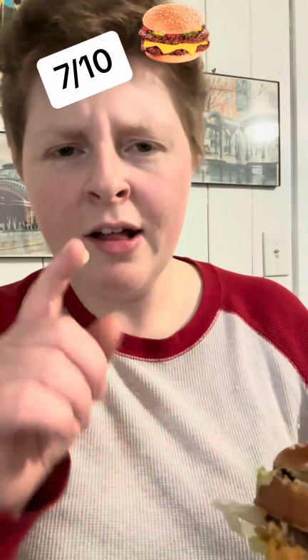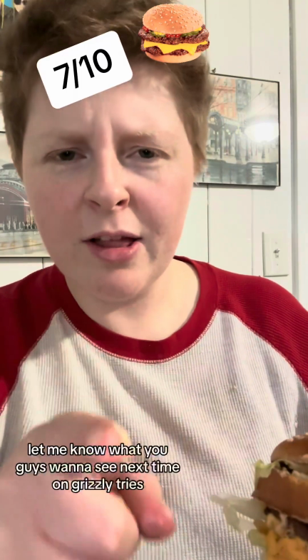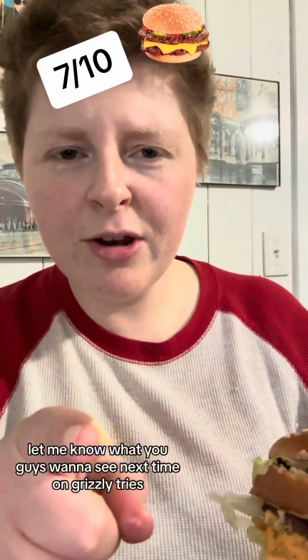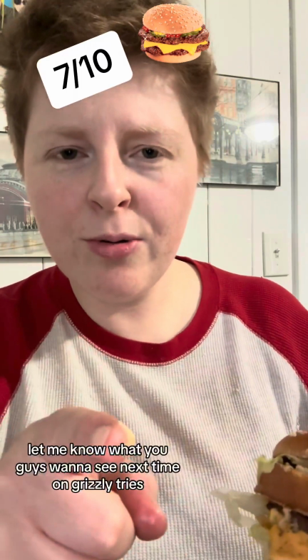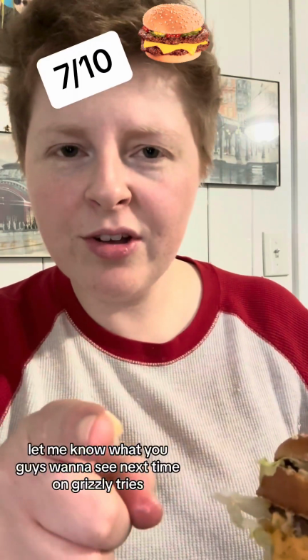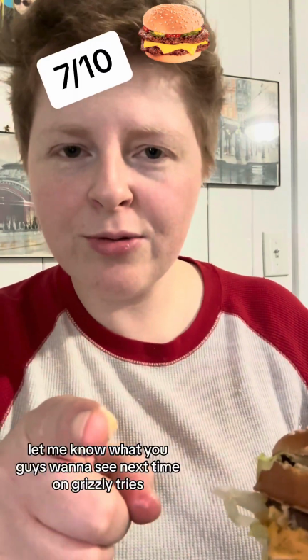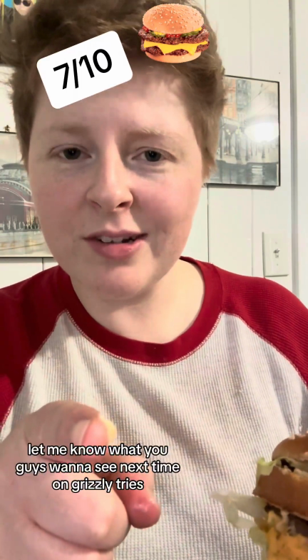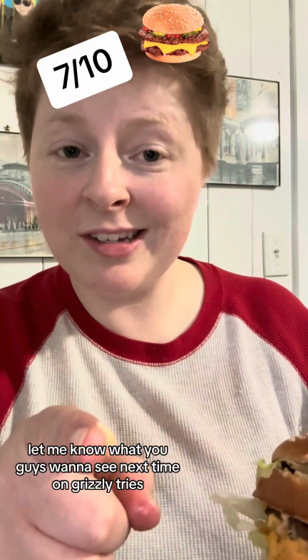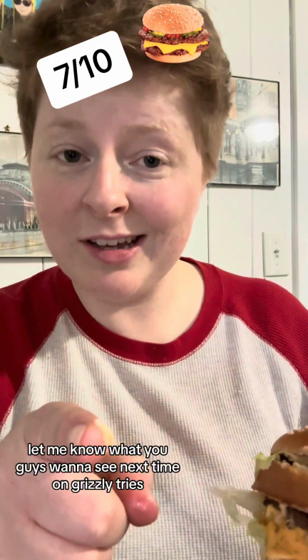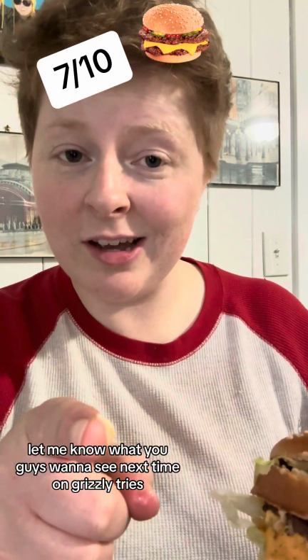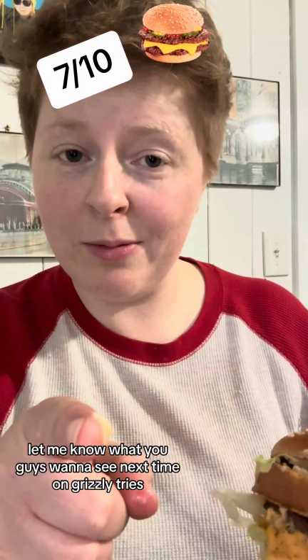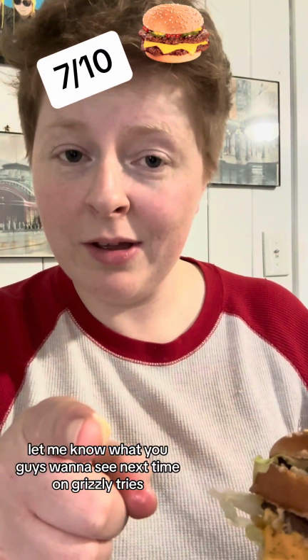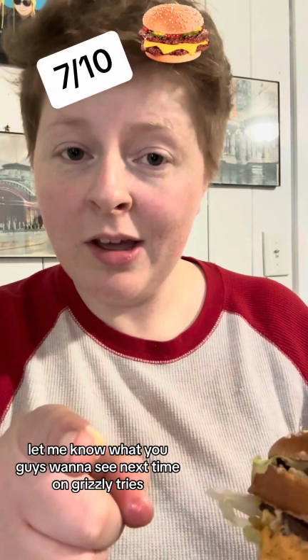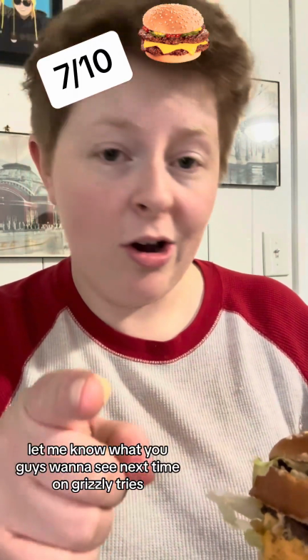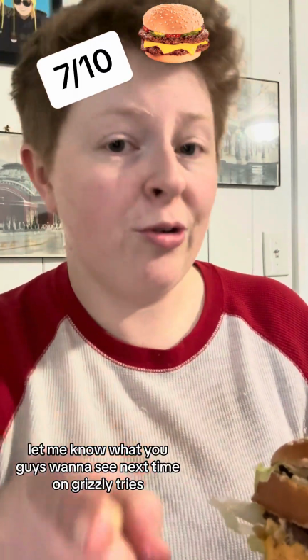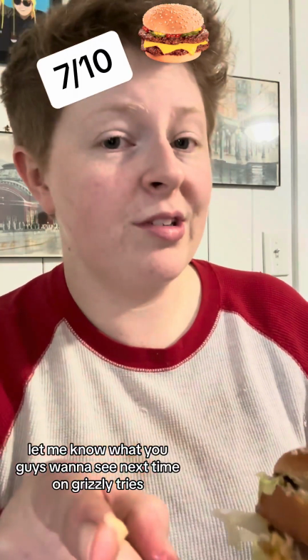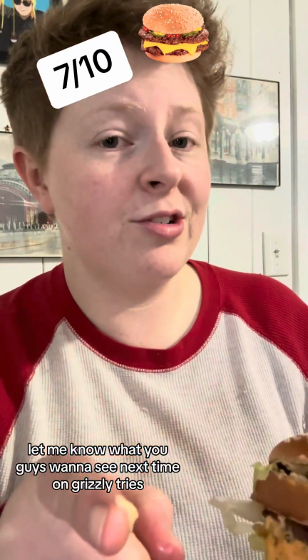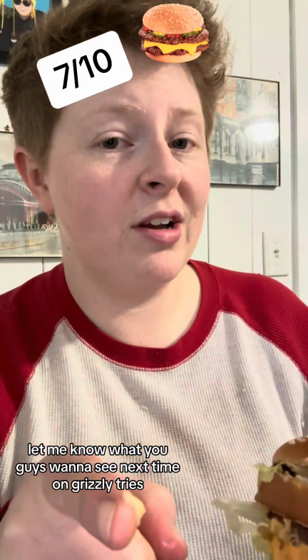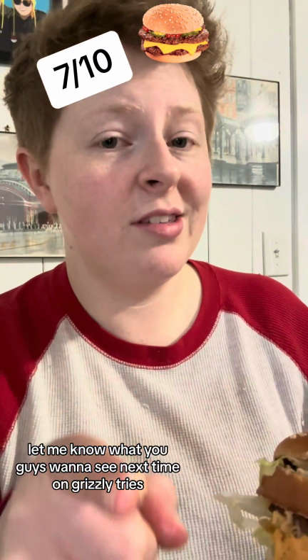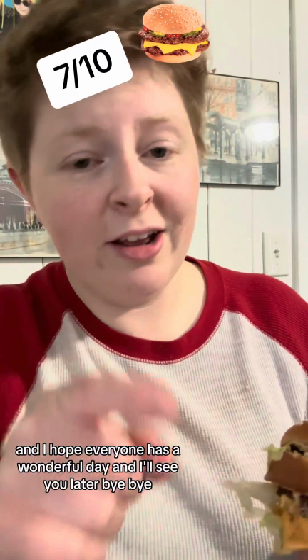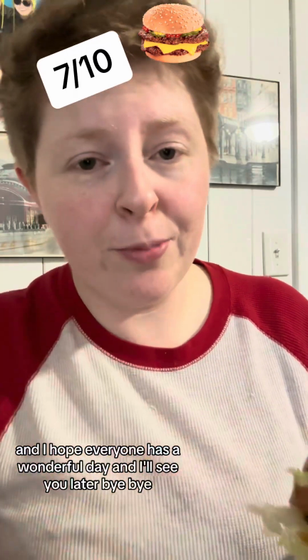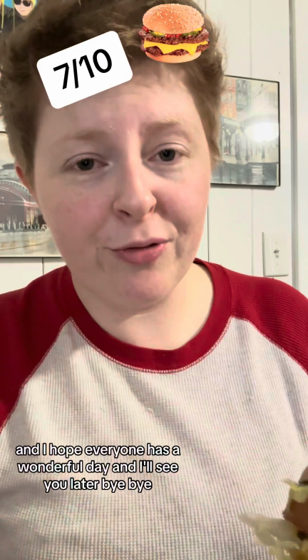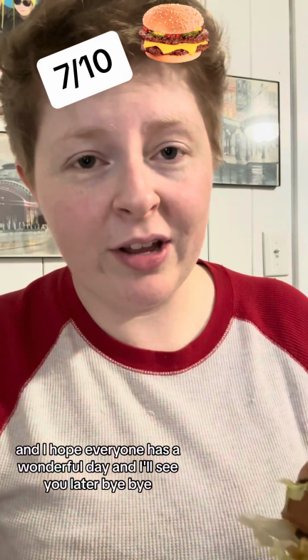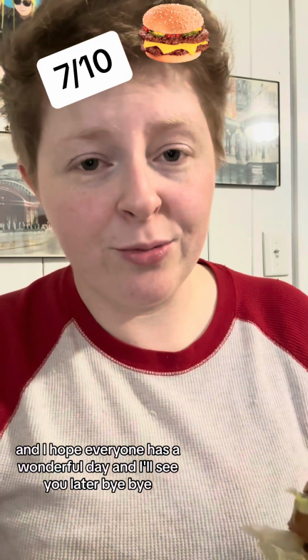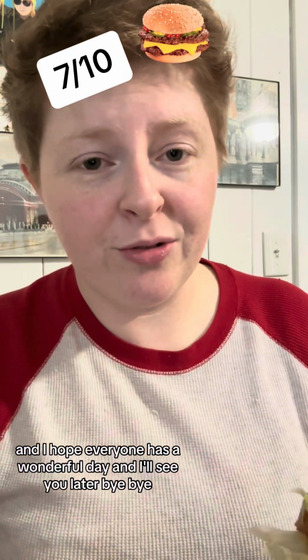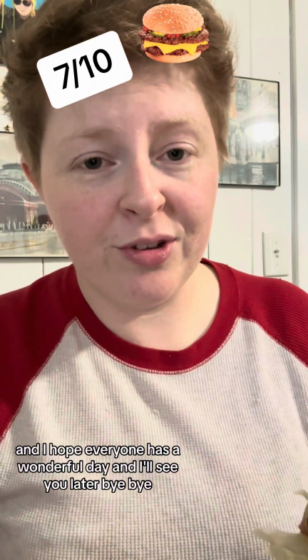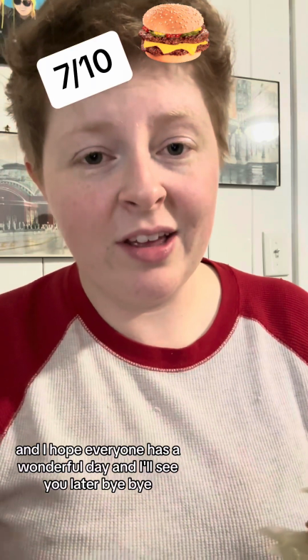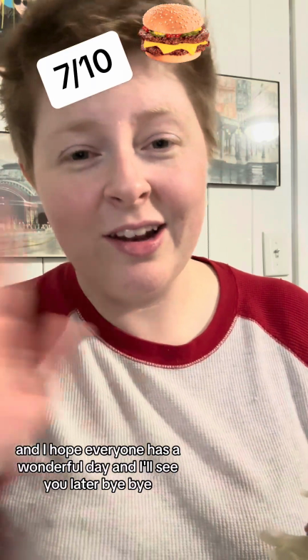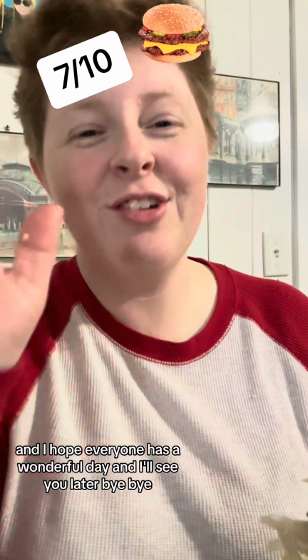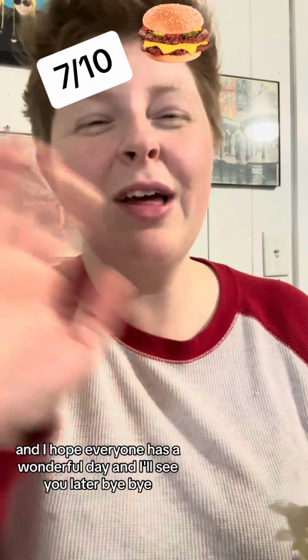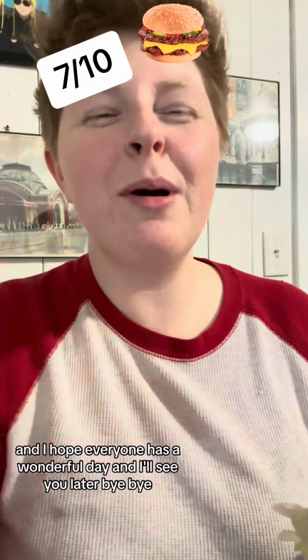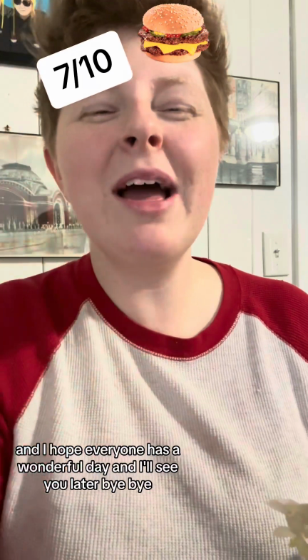Let me know what you guys want to see next time on Grizzly Tries. I hope everyone has a wonderful day, and I'll see you later. Bye-bye!